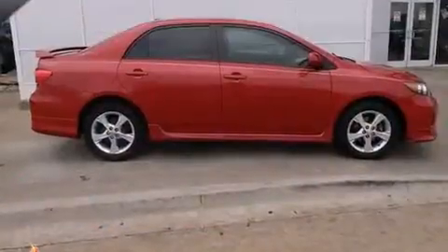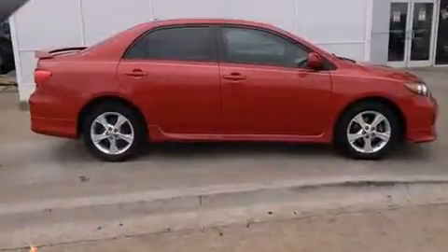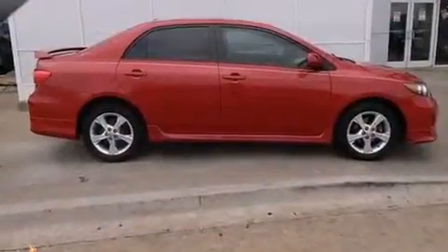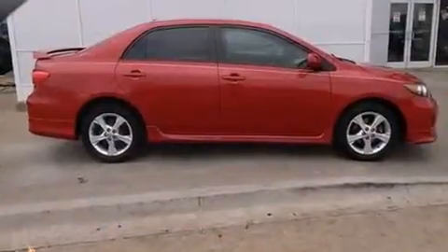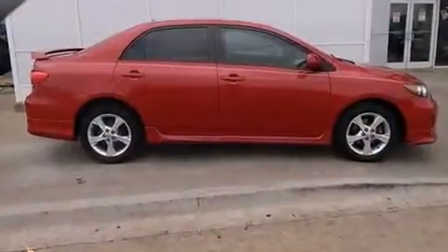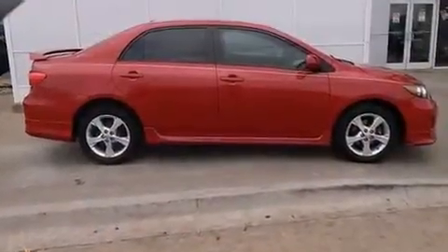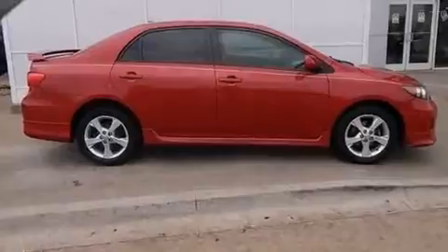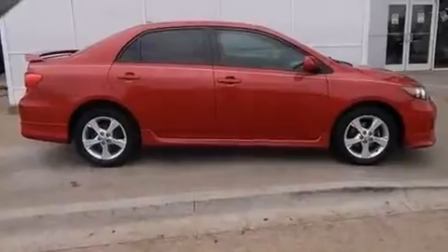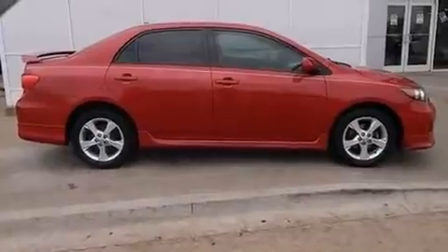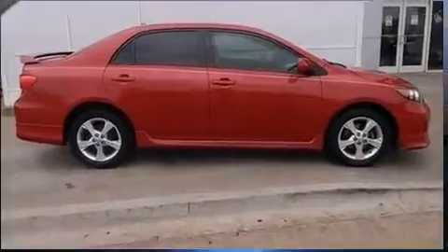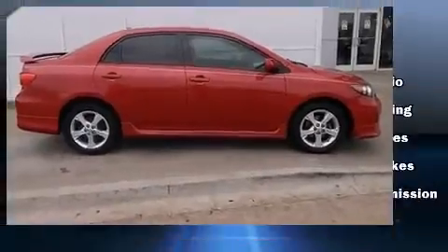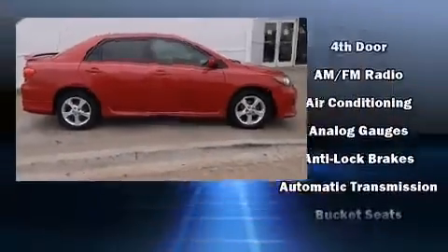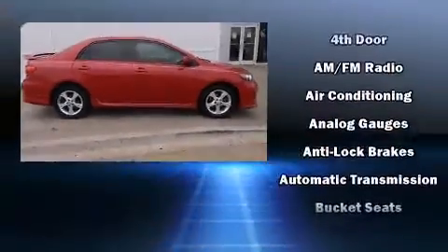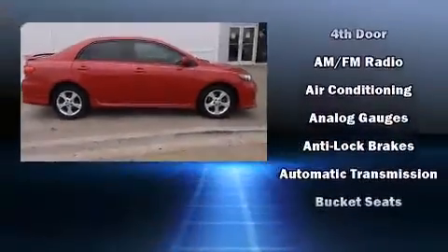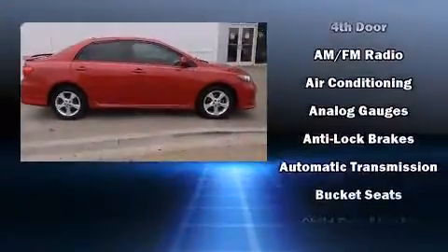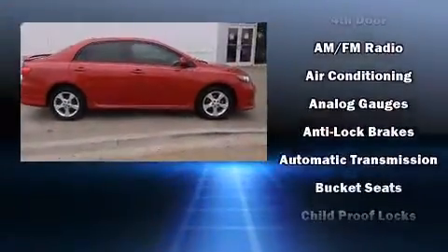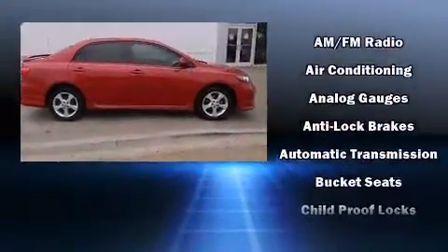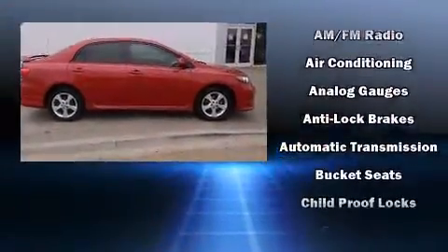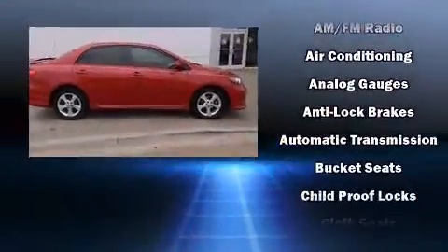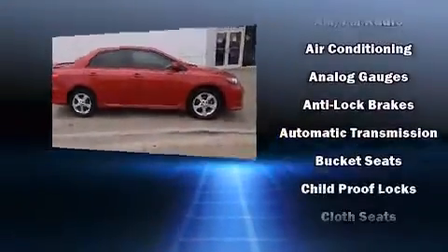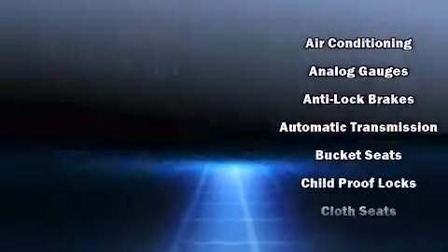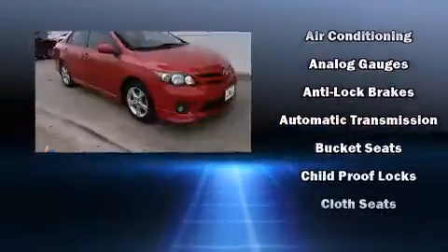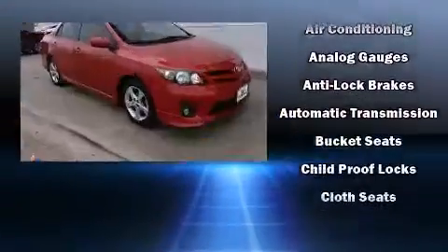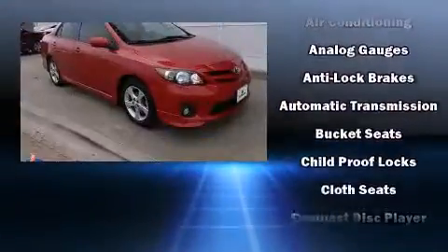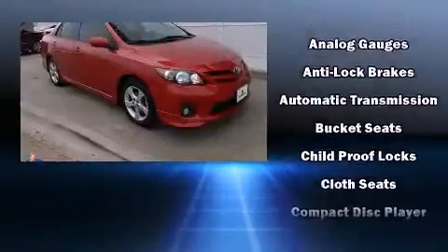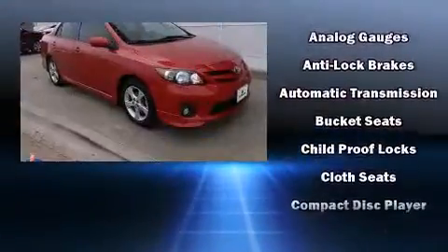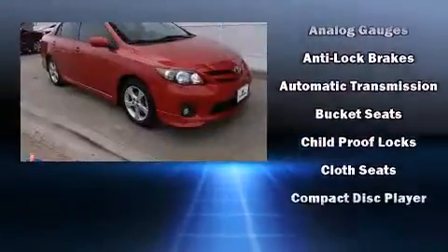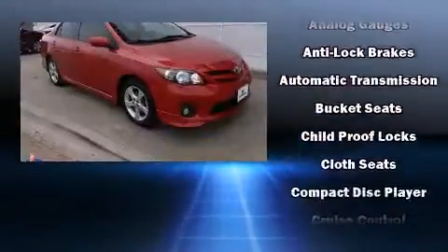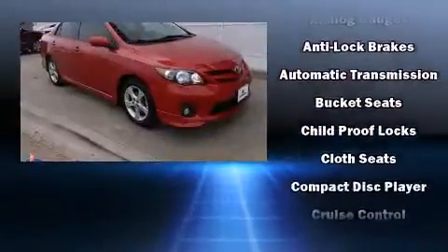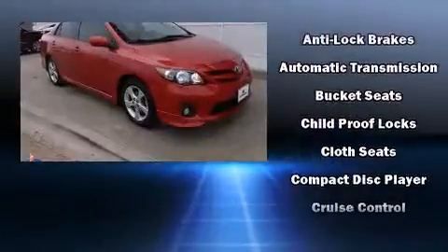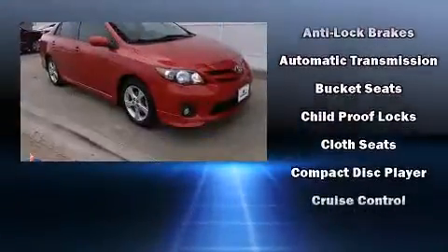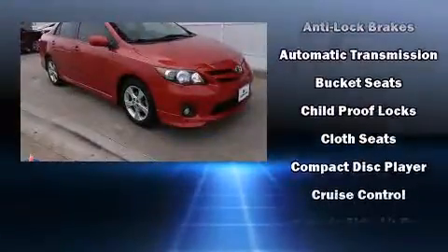Top features include air conditioning, a tachometer, a trip computer, and a split-folding rear seat.